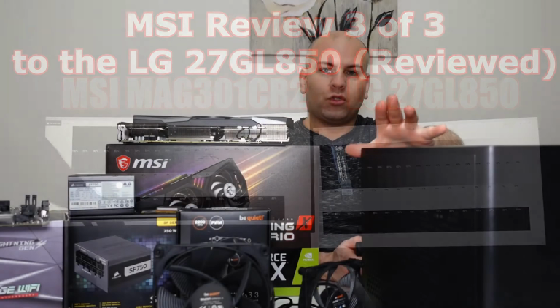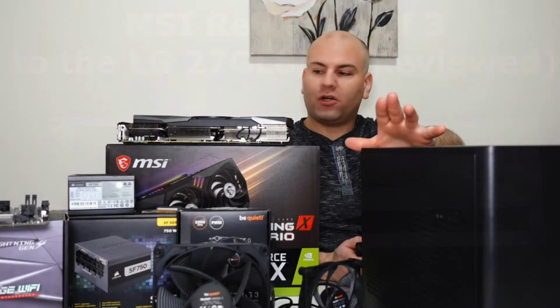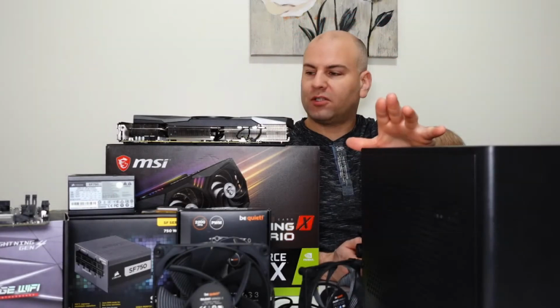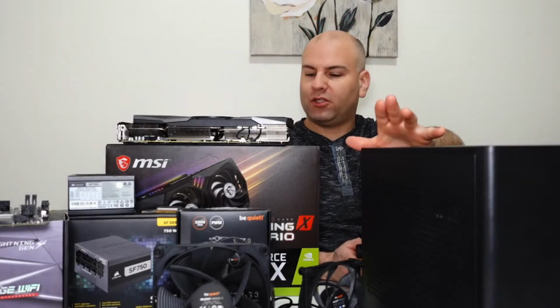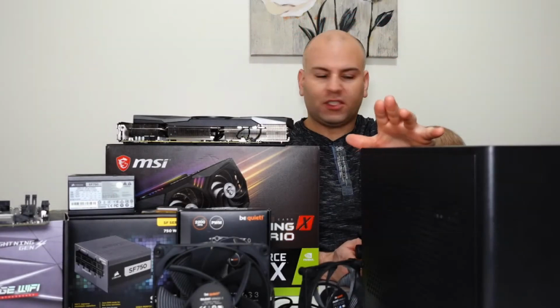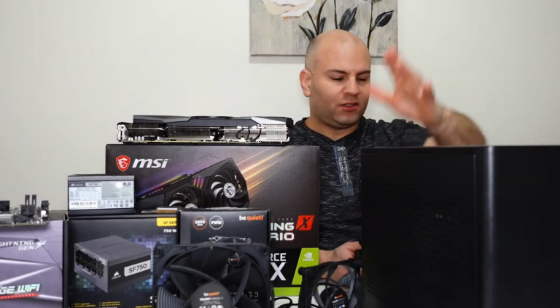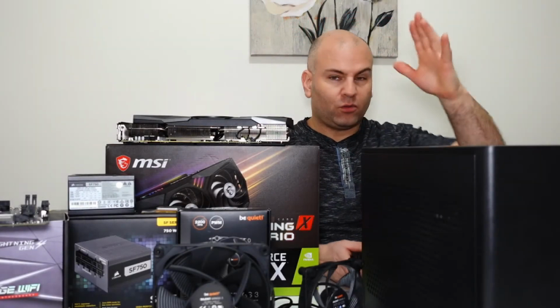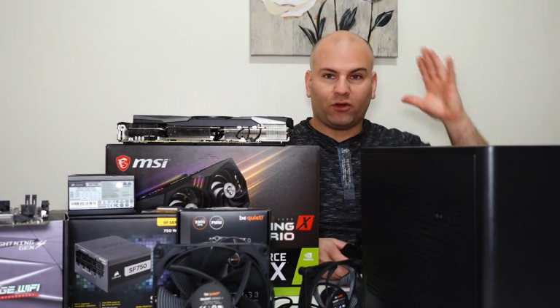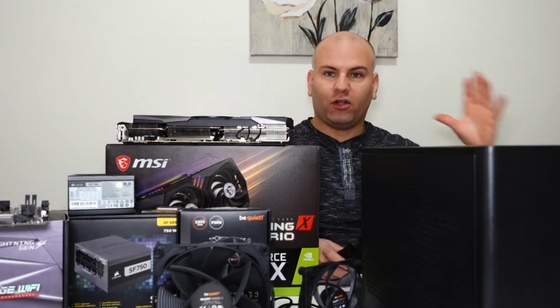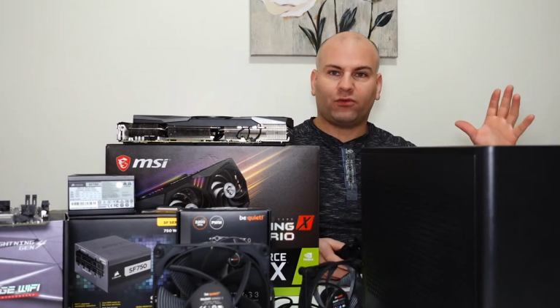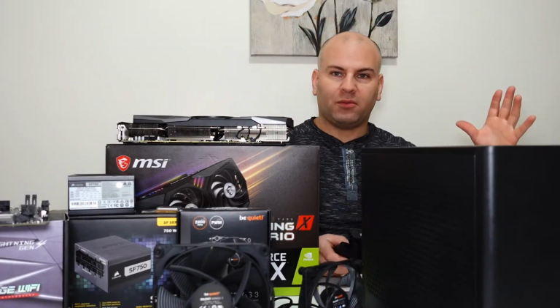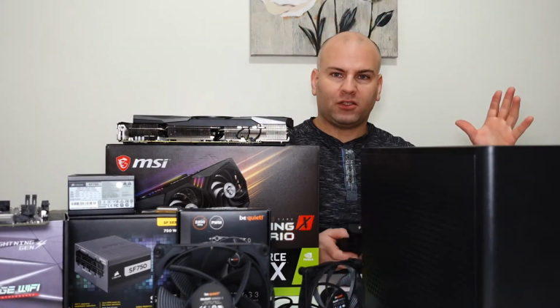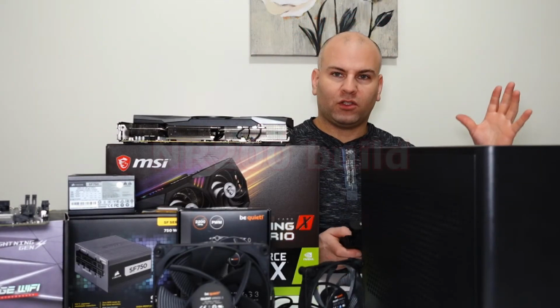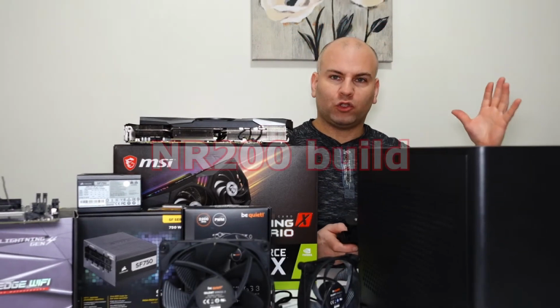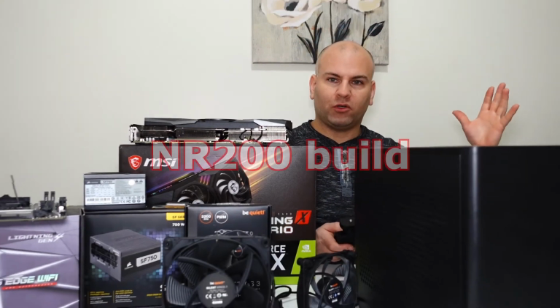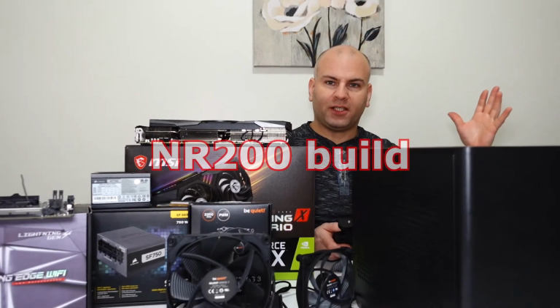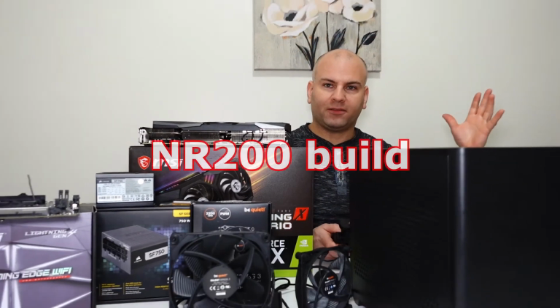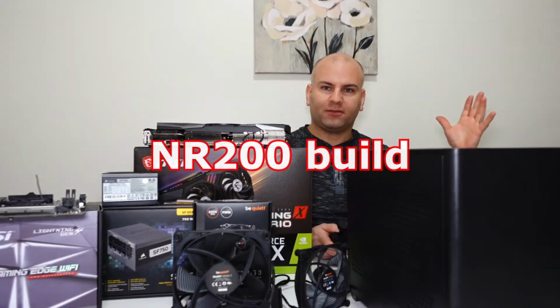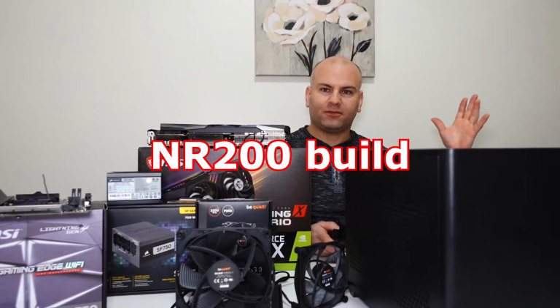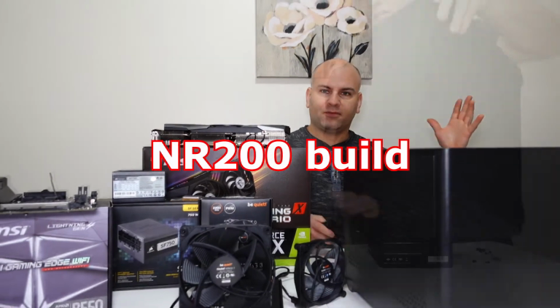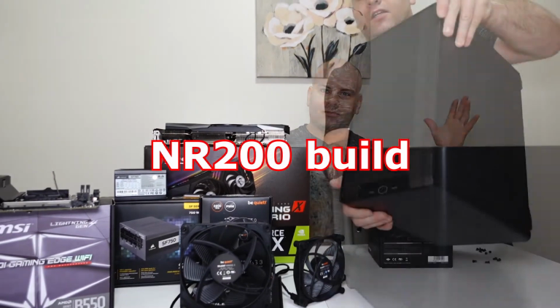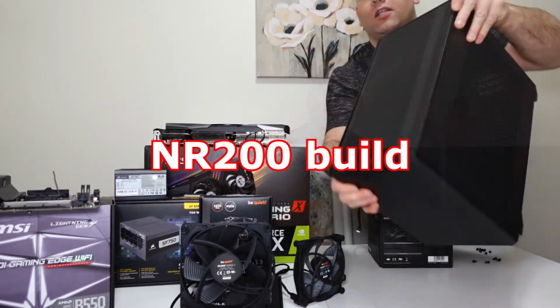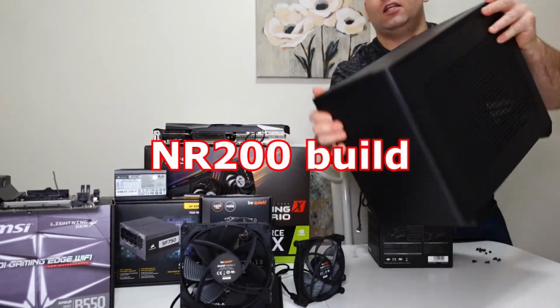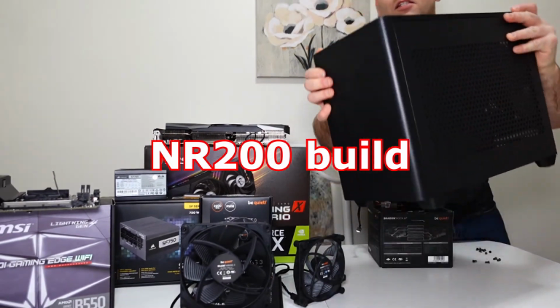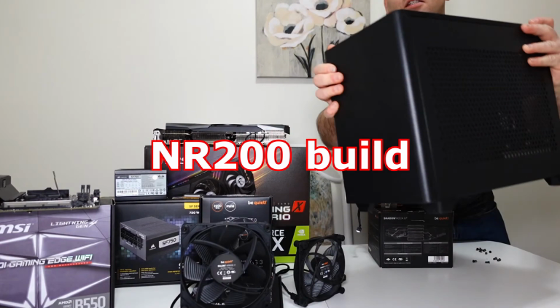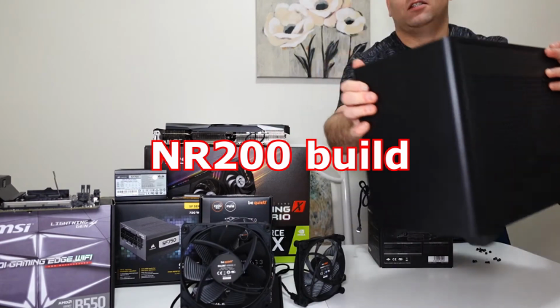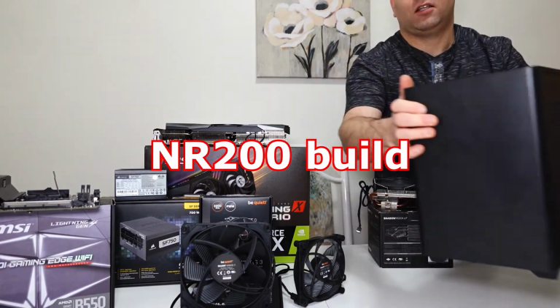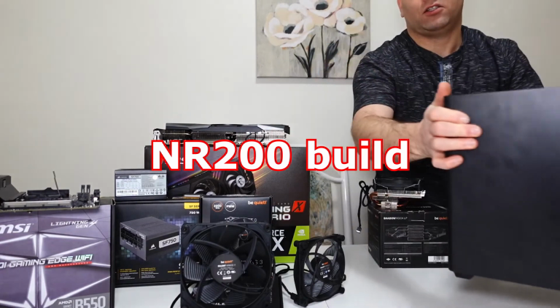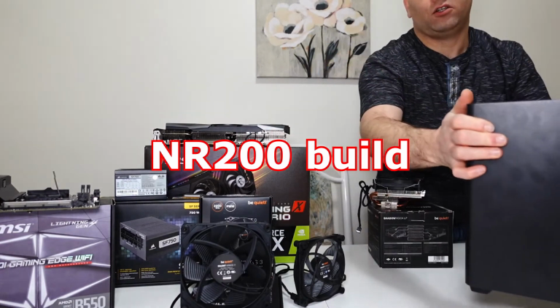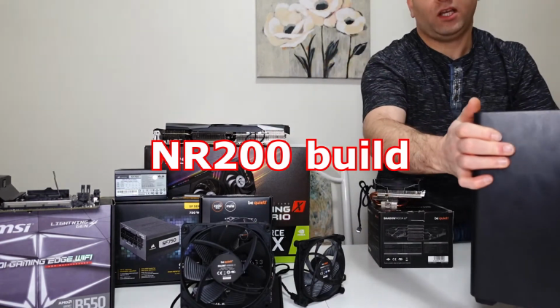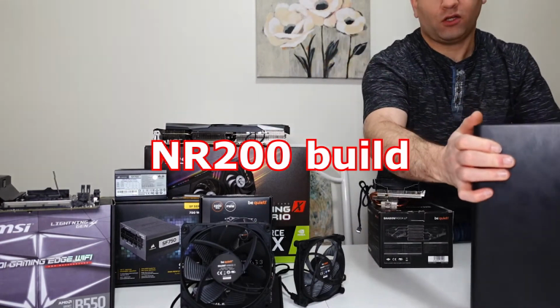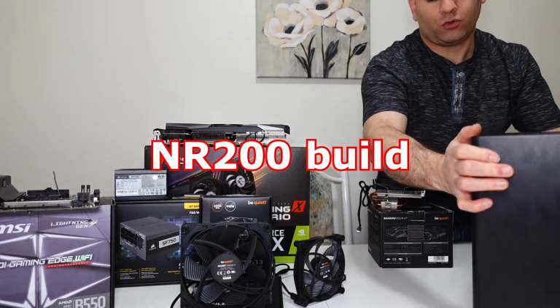So the parts I'm going to be using, well, they're all in front of me, so let's zoom out a bit — case — that is all ready to go.